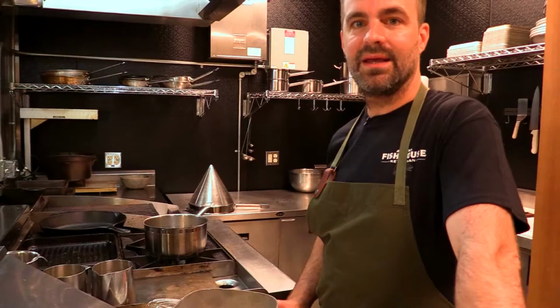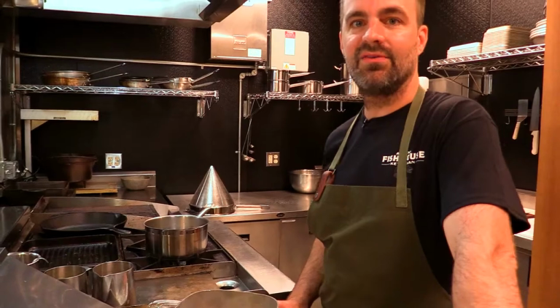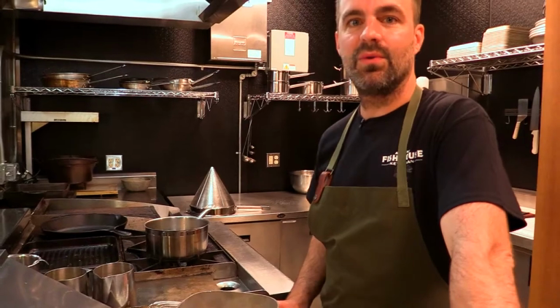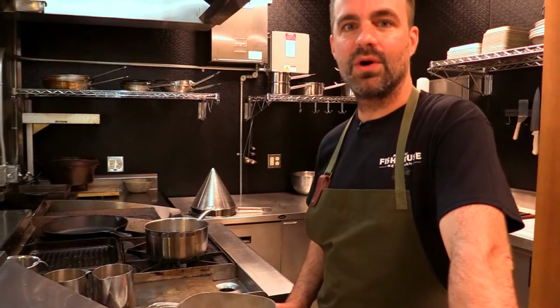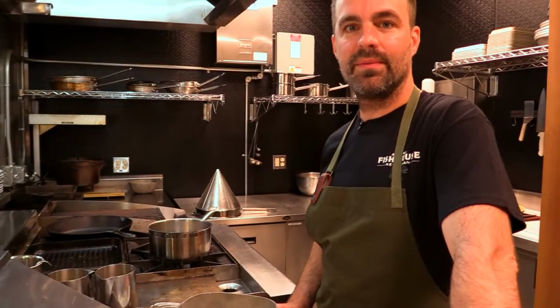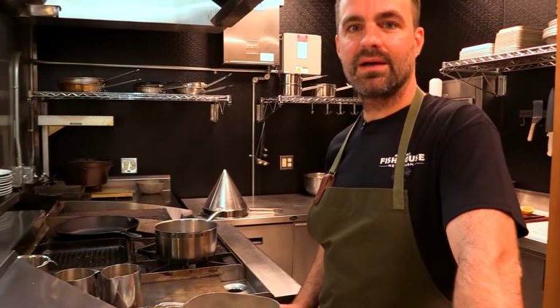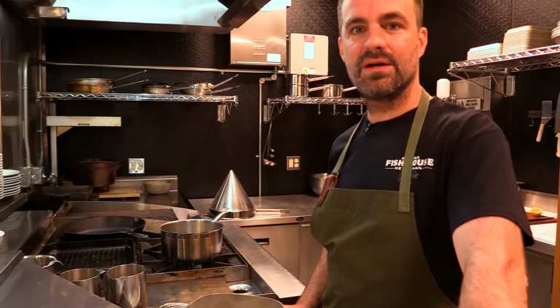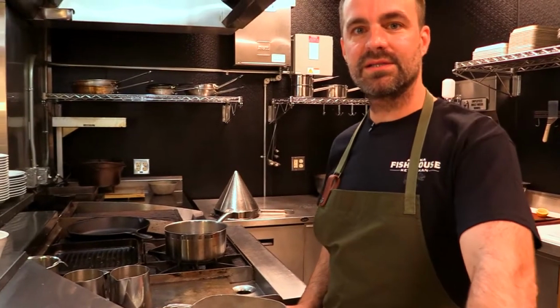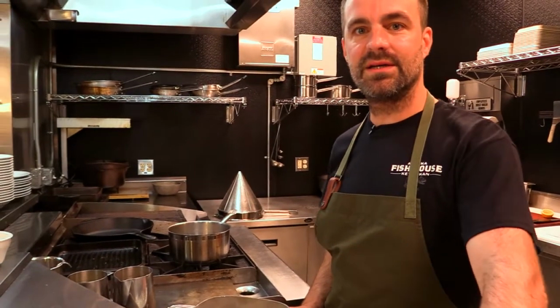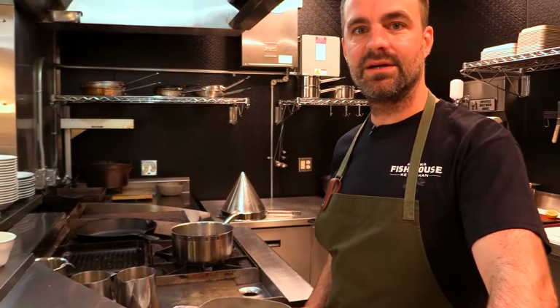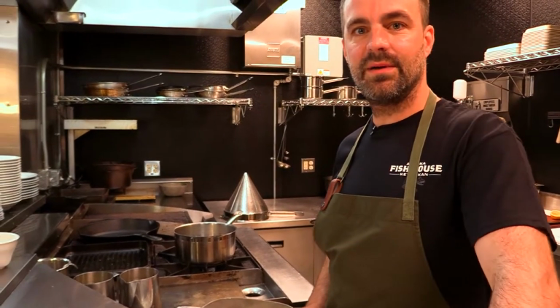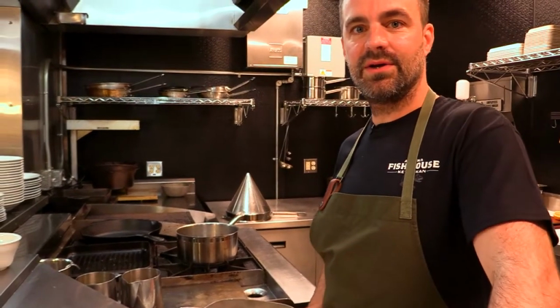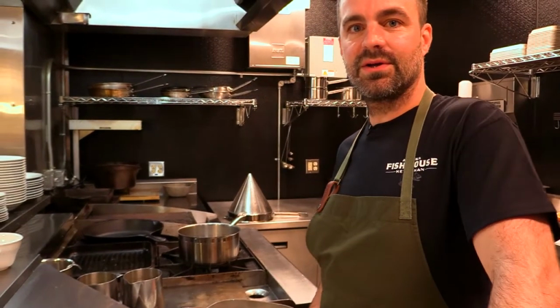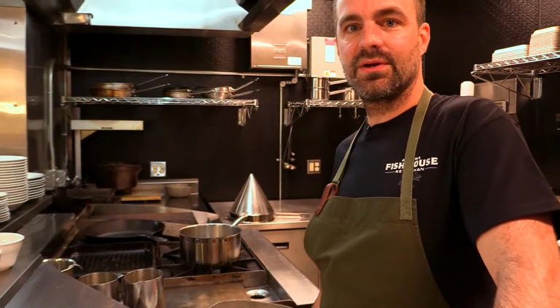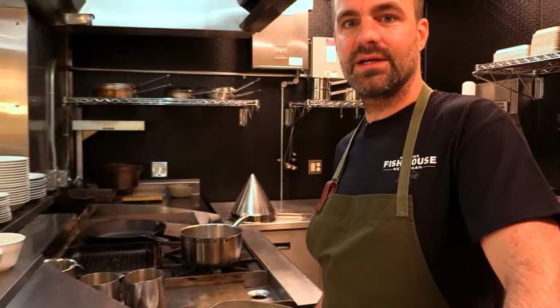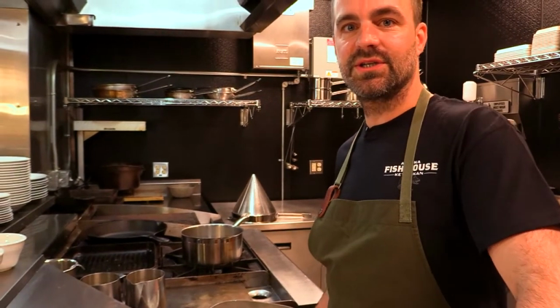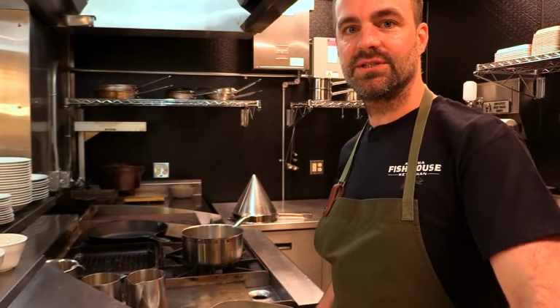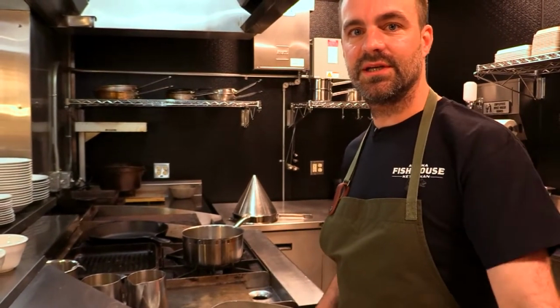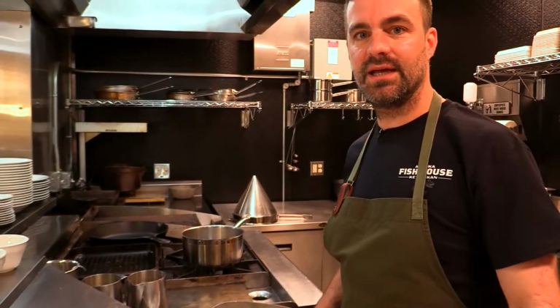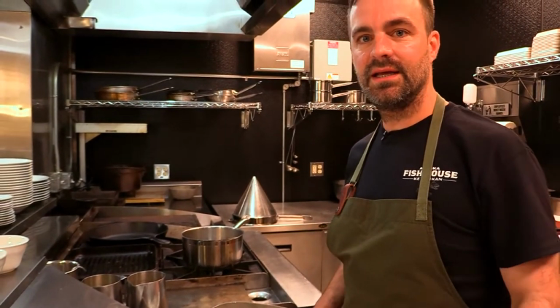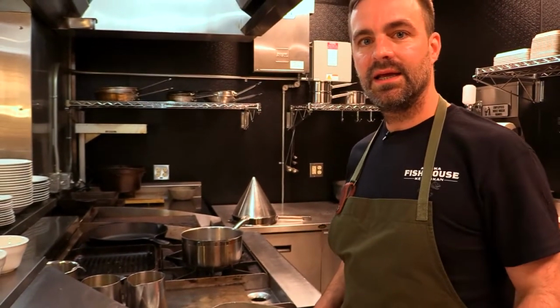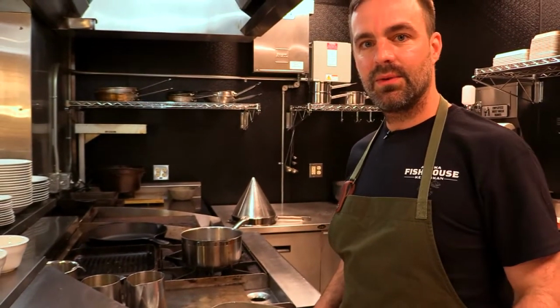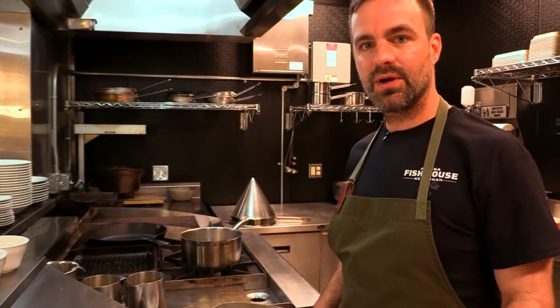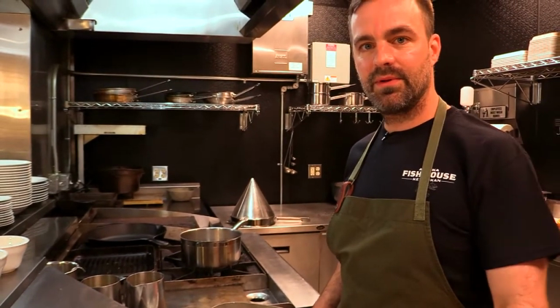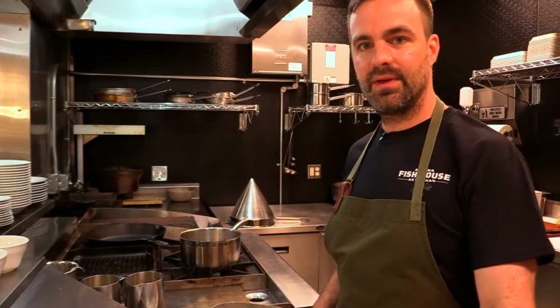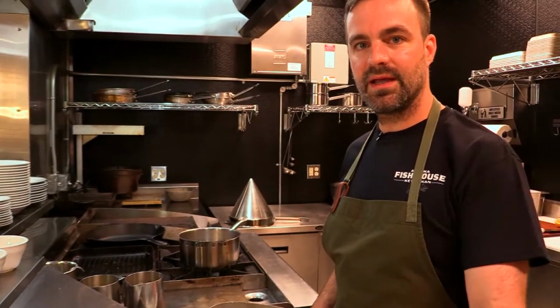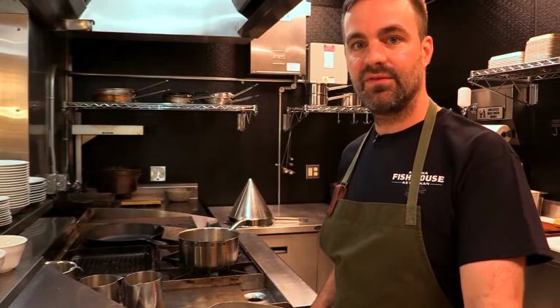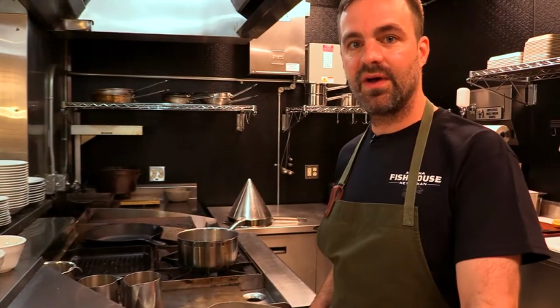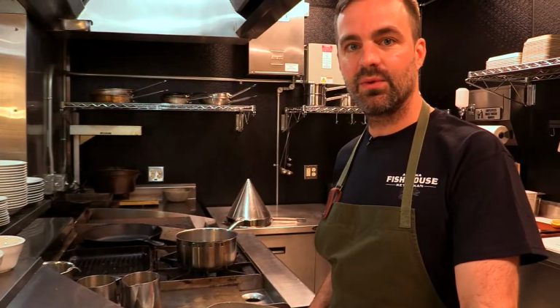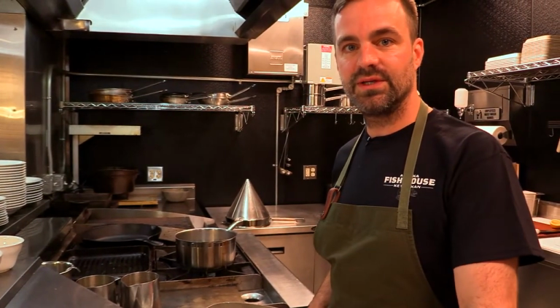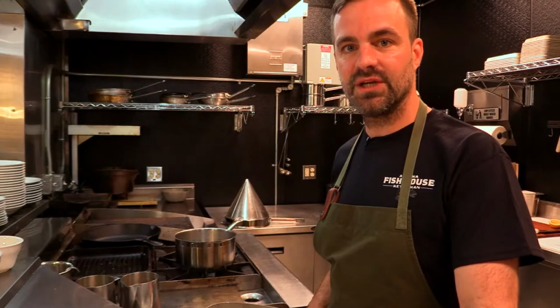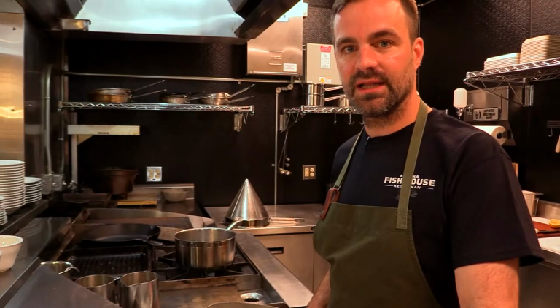Hey everyone, welcome back. Austin here. I'm in our Cook Your Catch kitchen today and we're going to be making fireweed jelly.